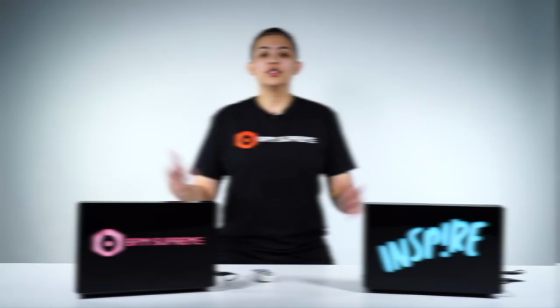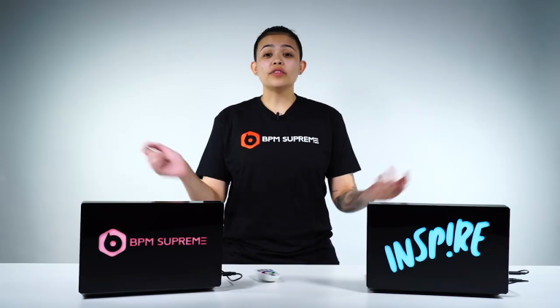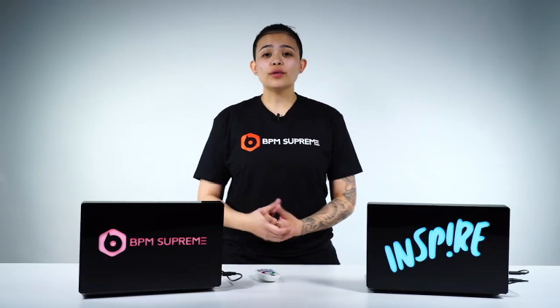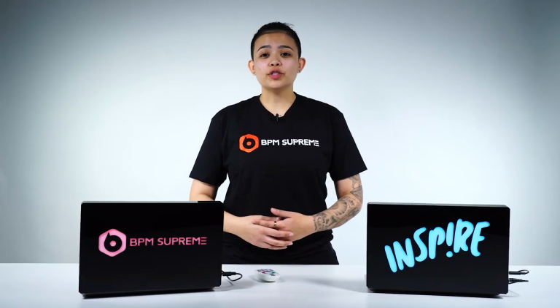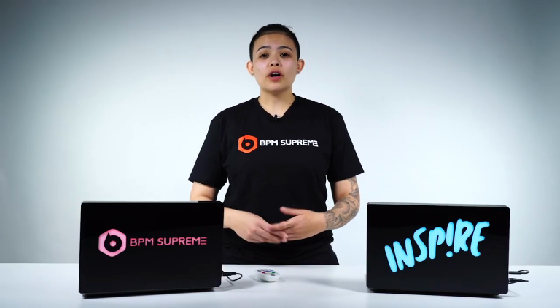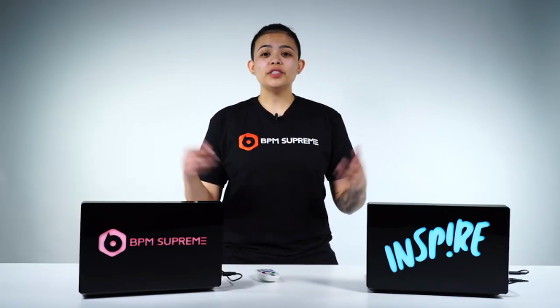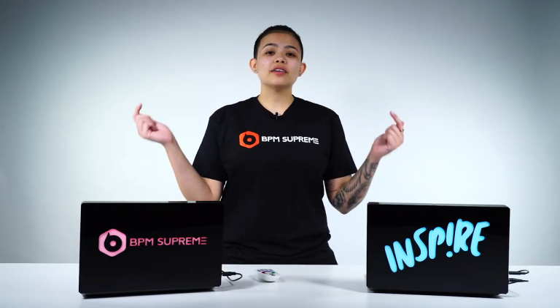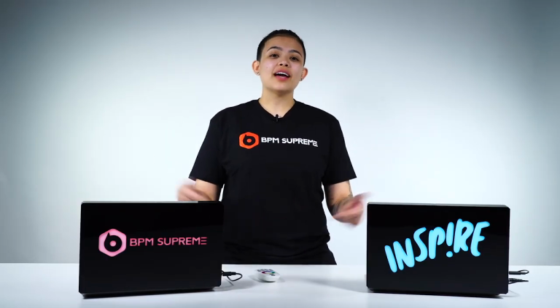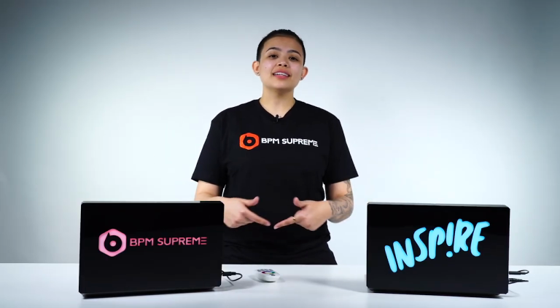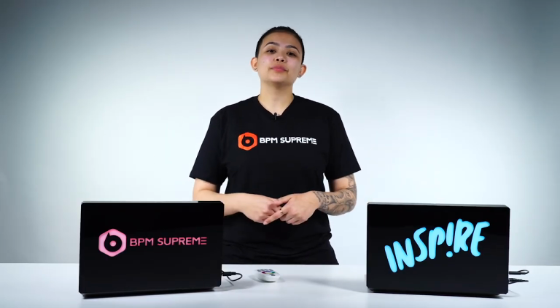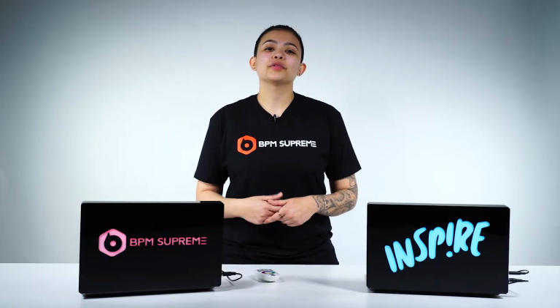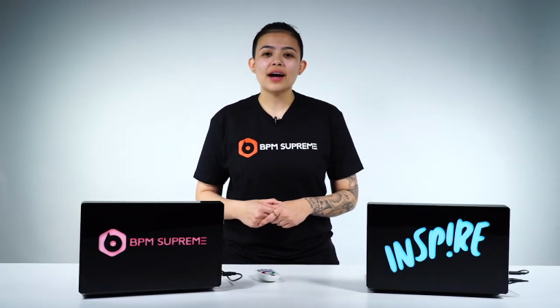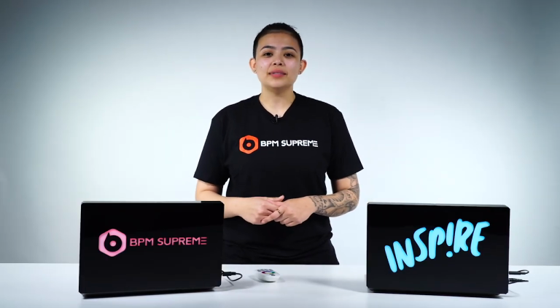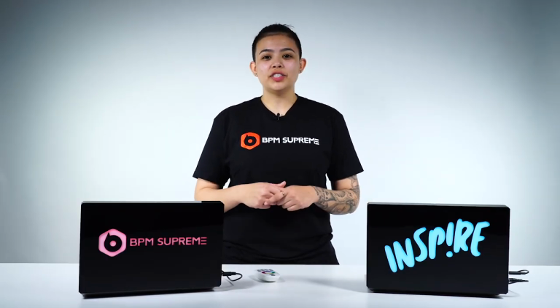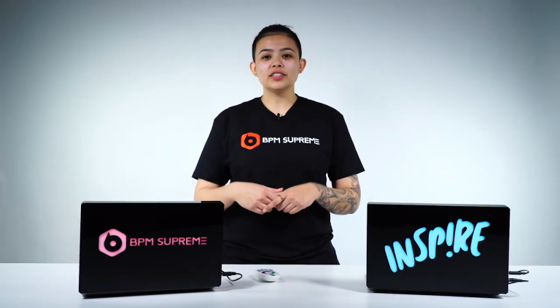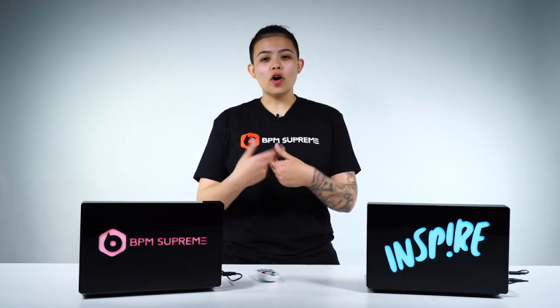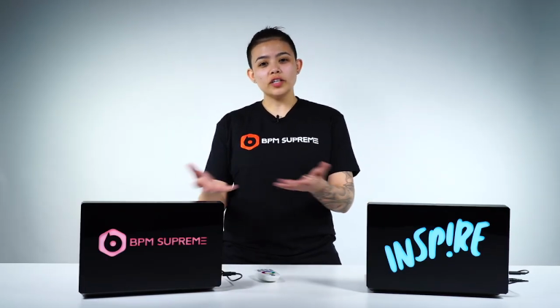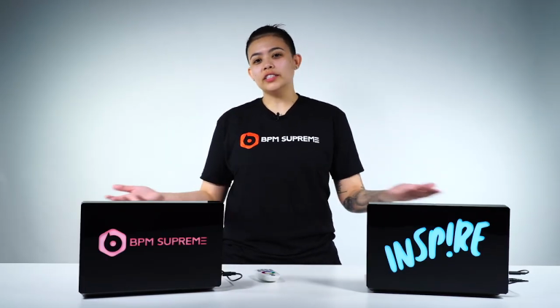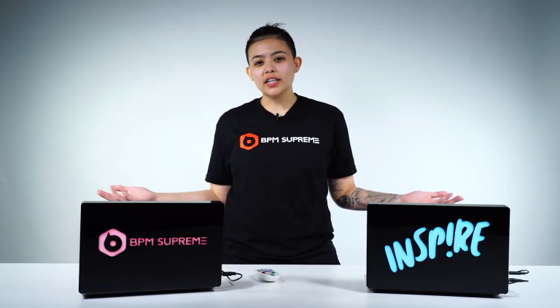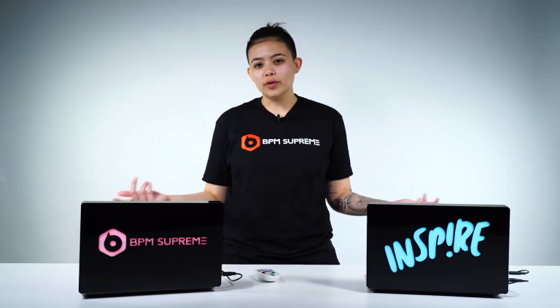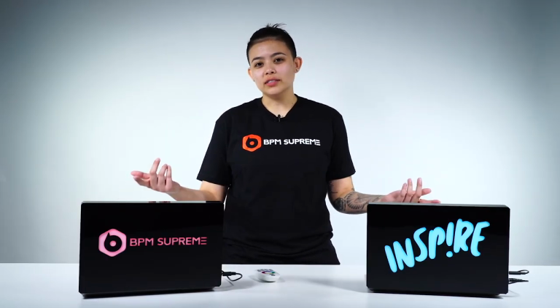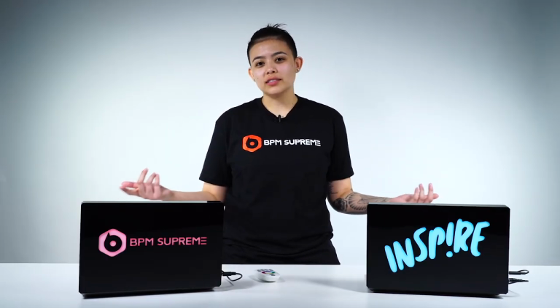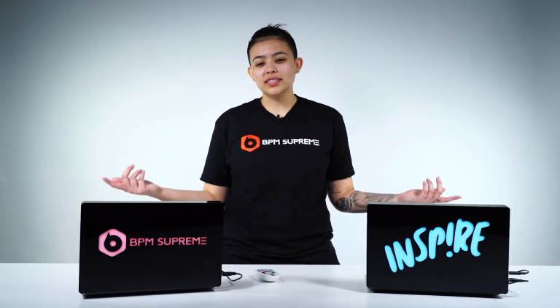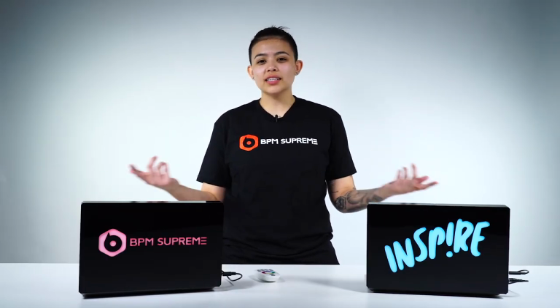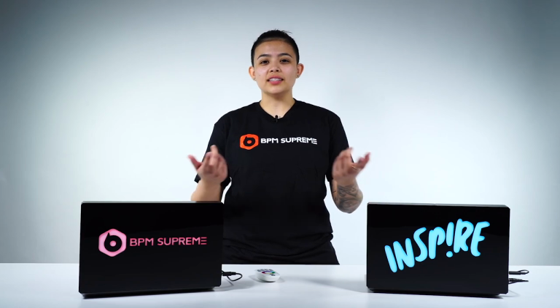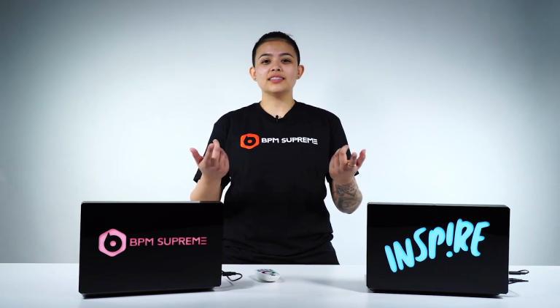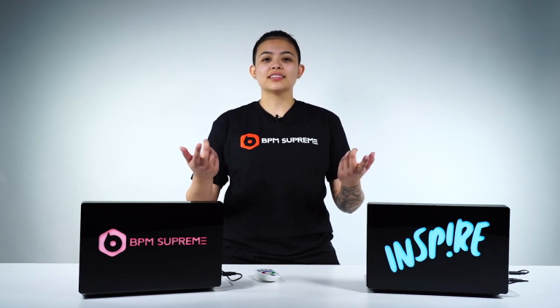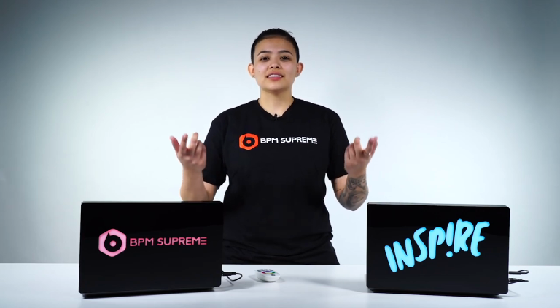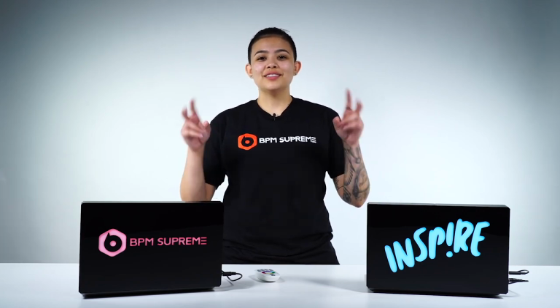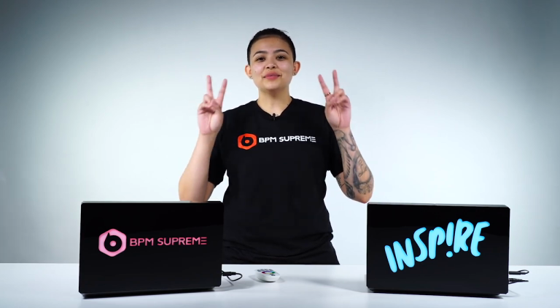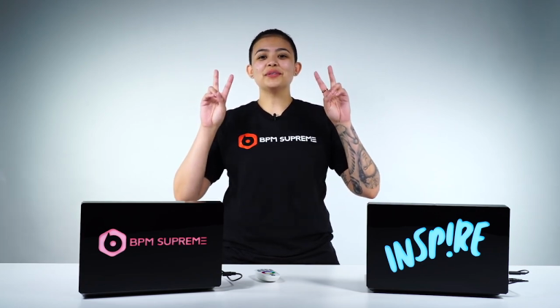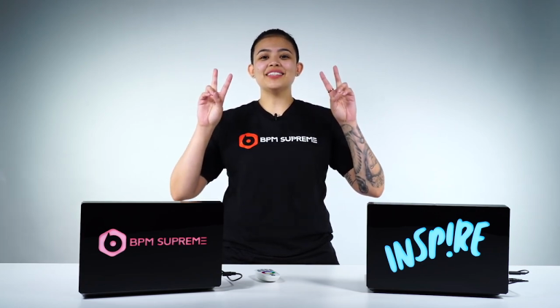If you like what you saw, be sure to like and subscribe and share it to all of your DJ homies. It's lit with two T's.